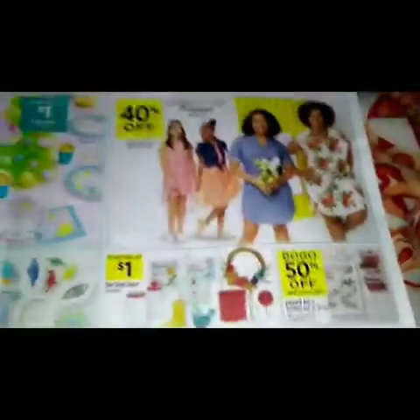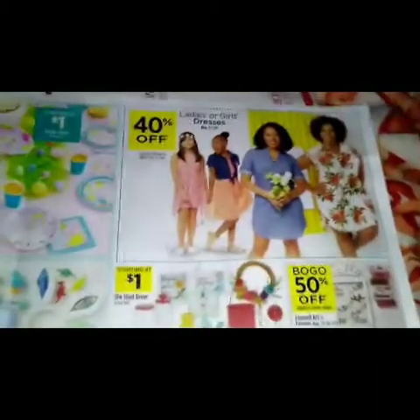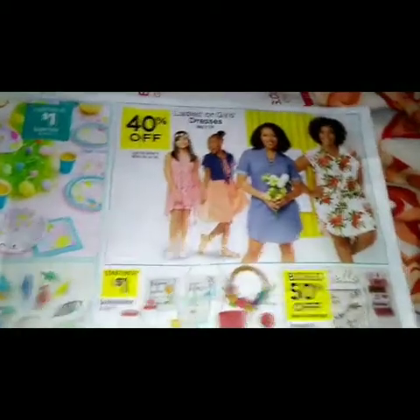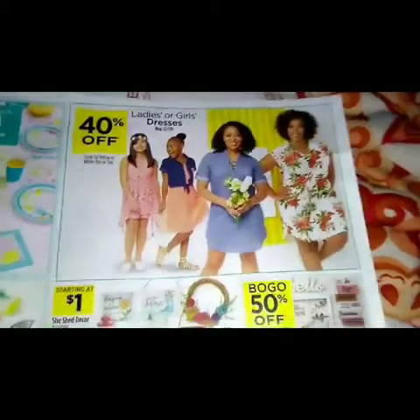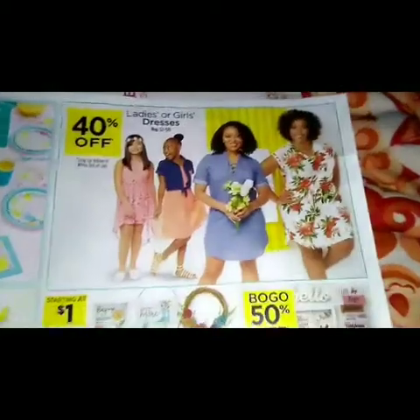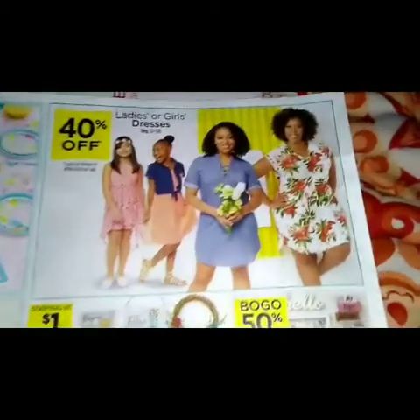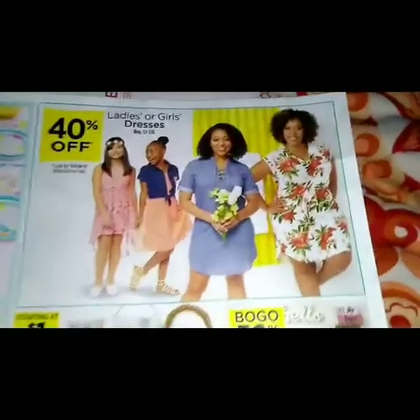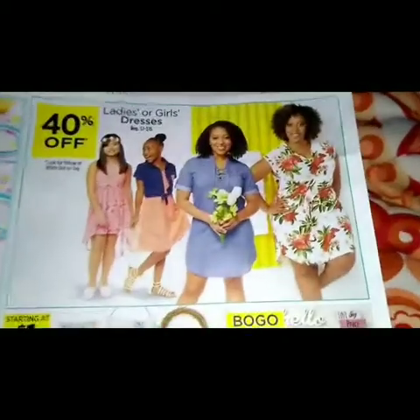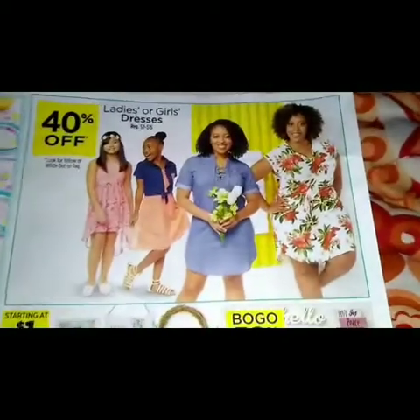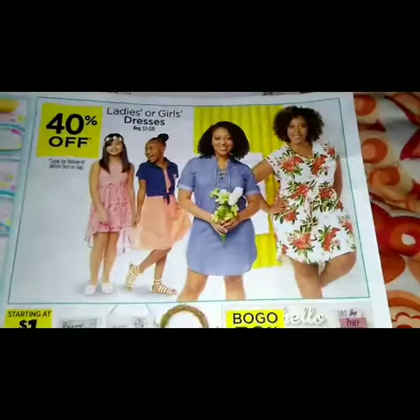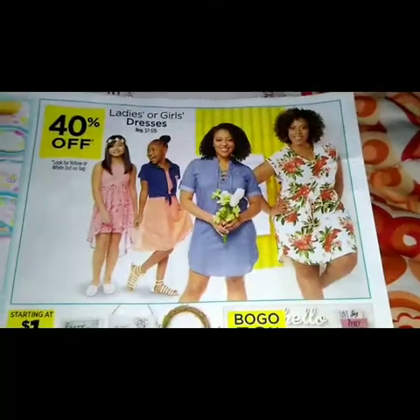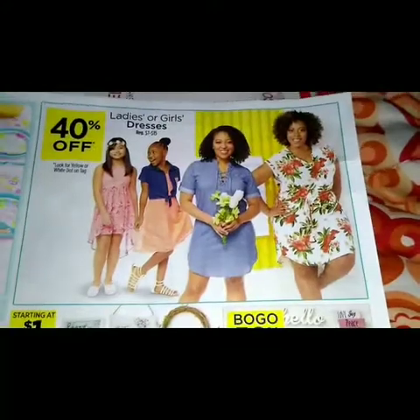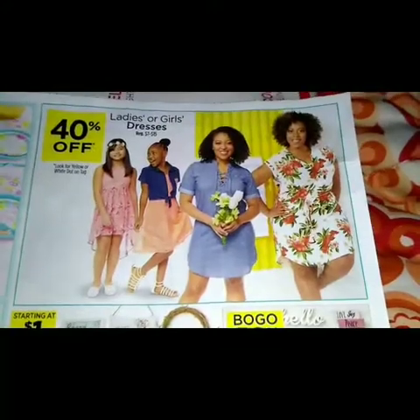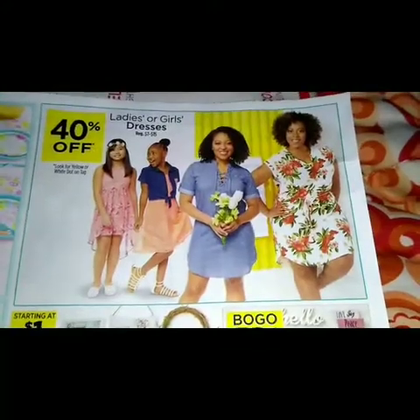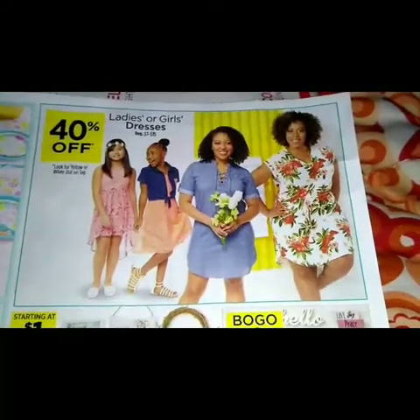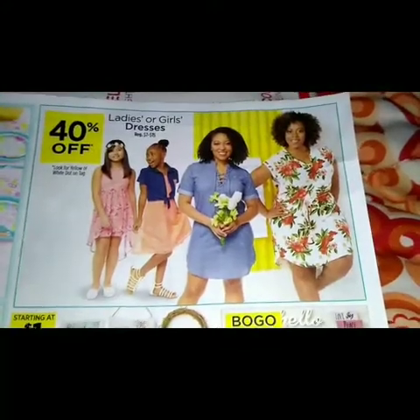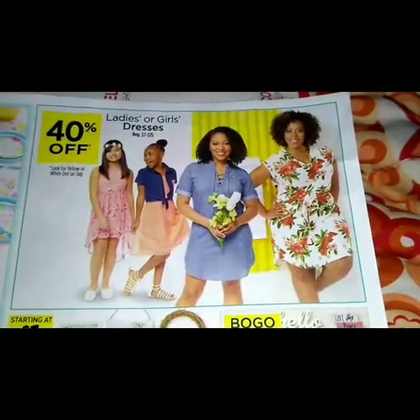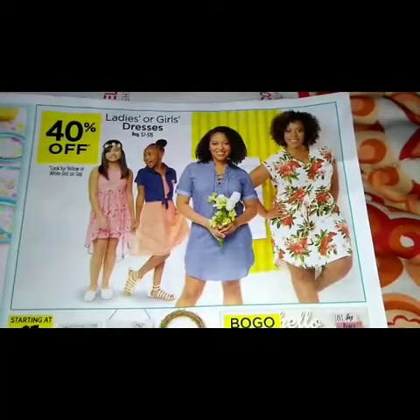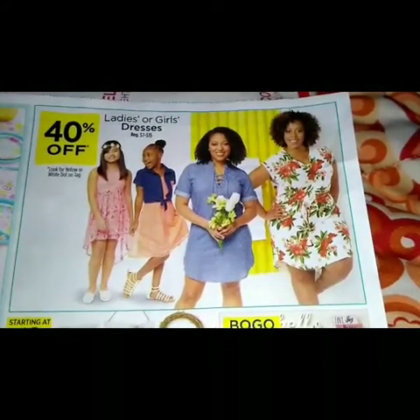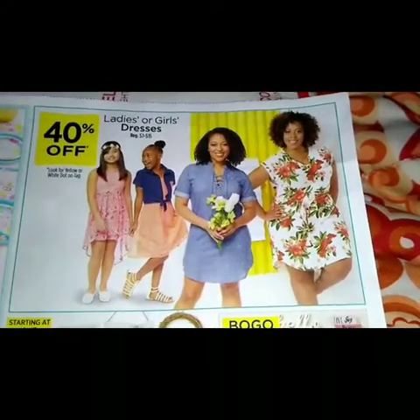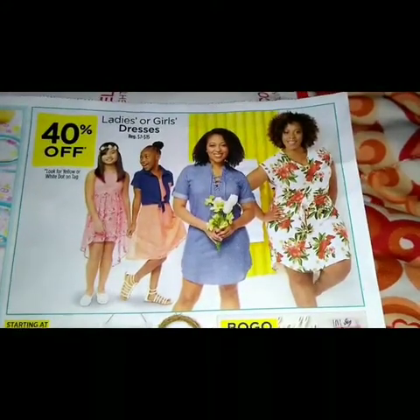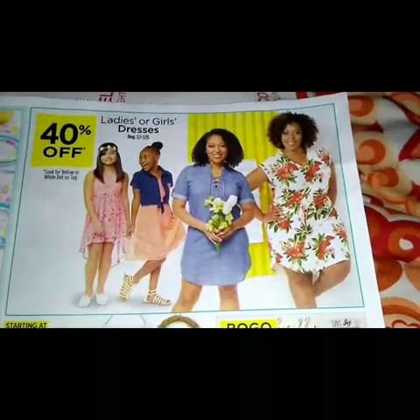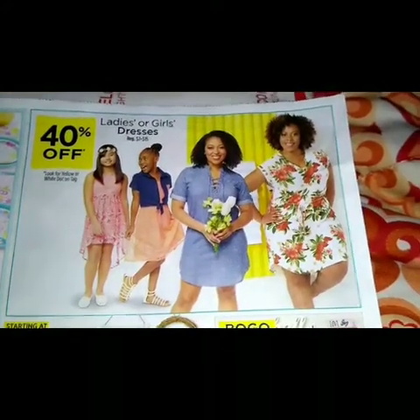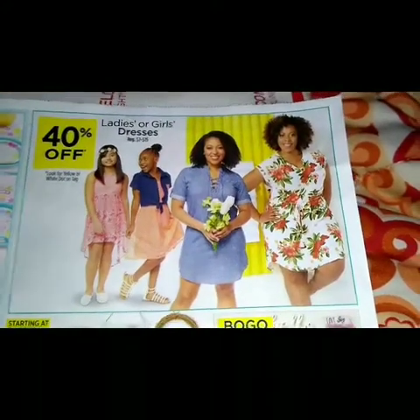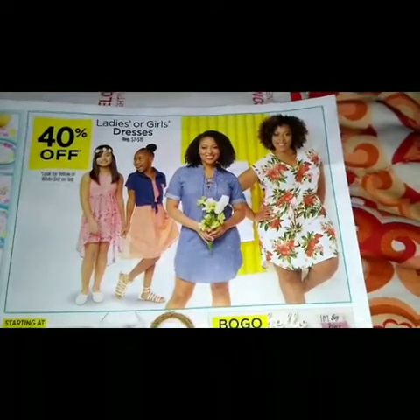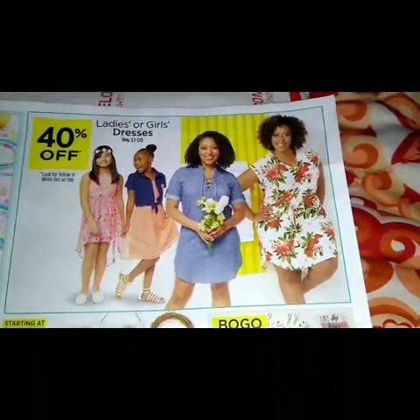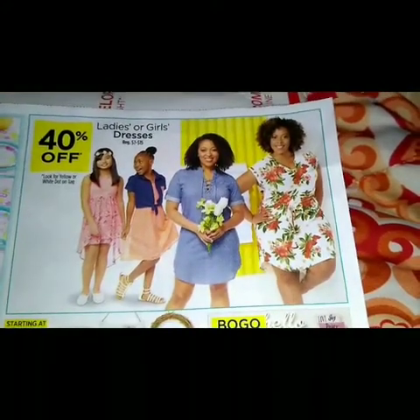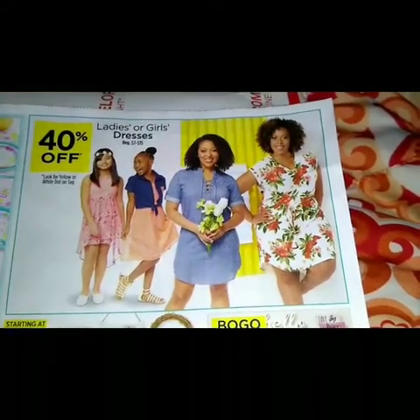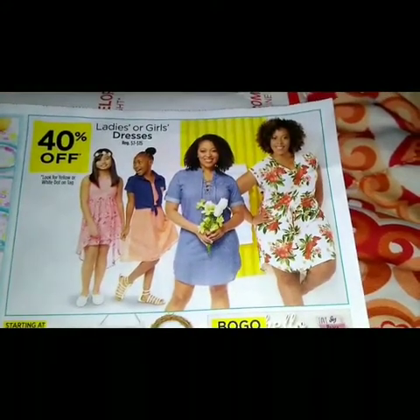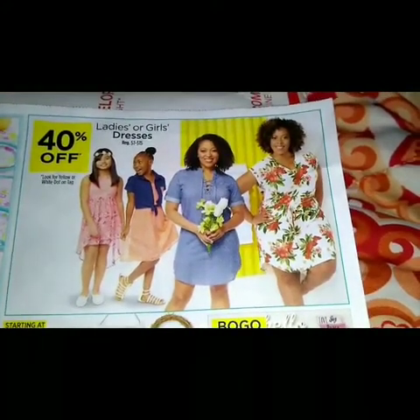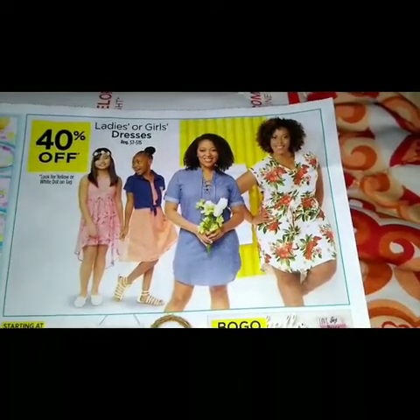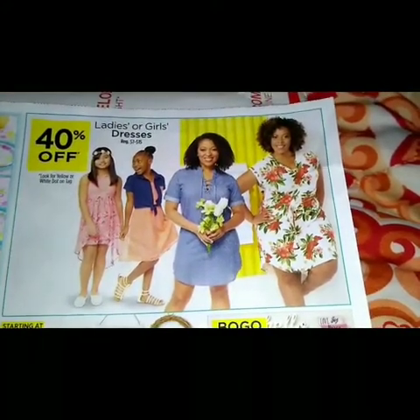At the top of the page we have 40% off on ladies or girls dresses.